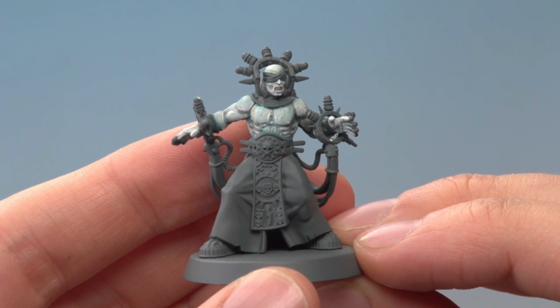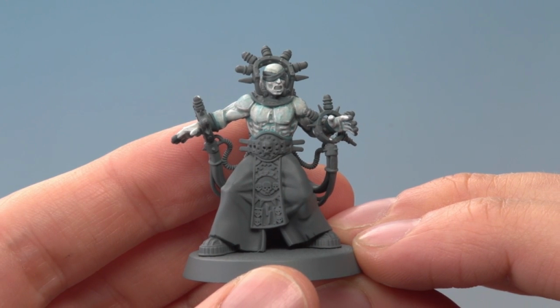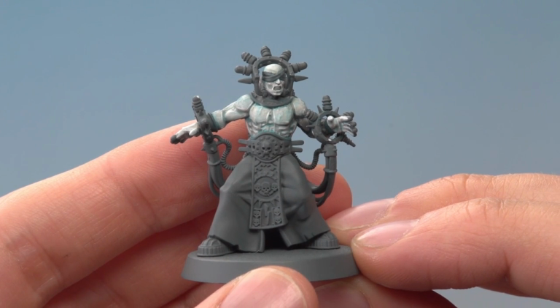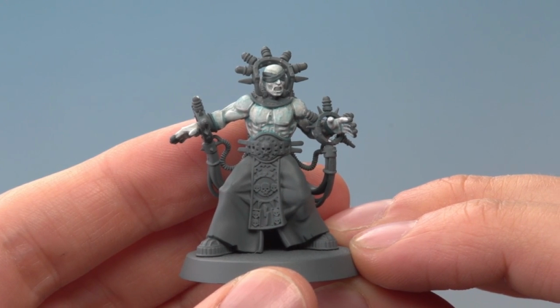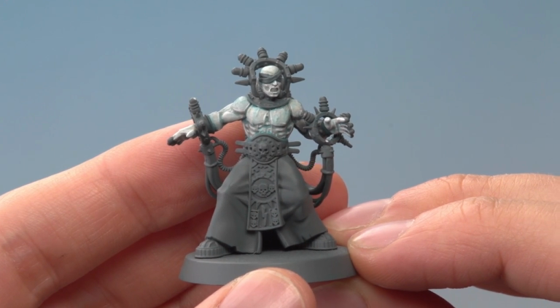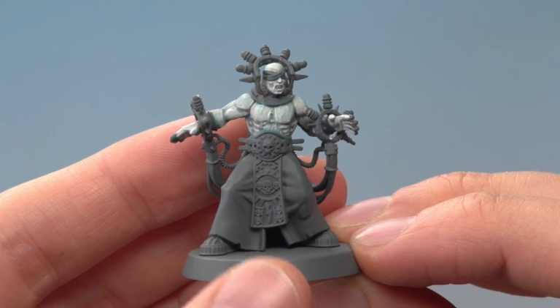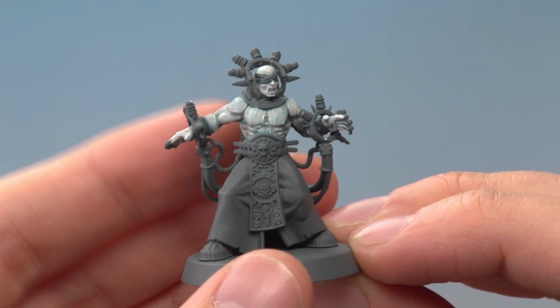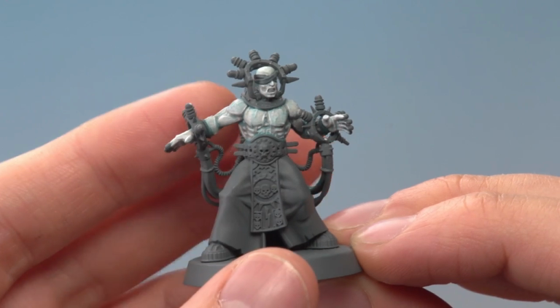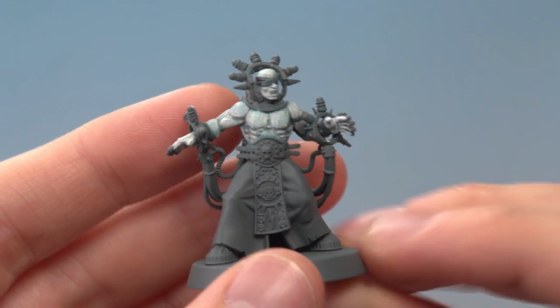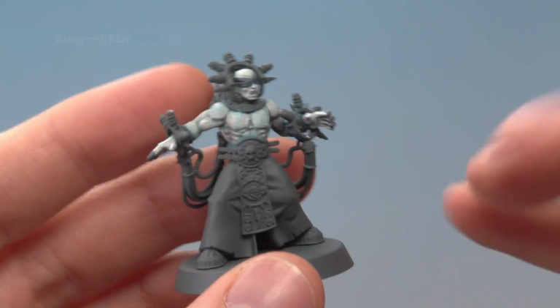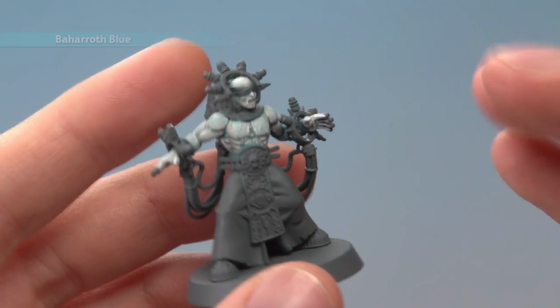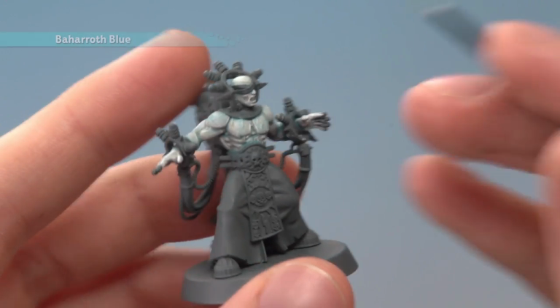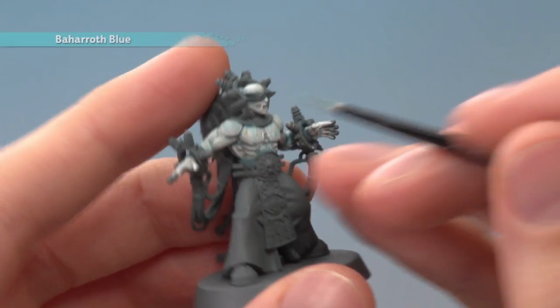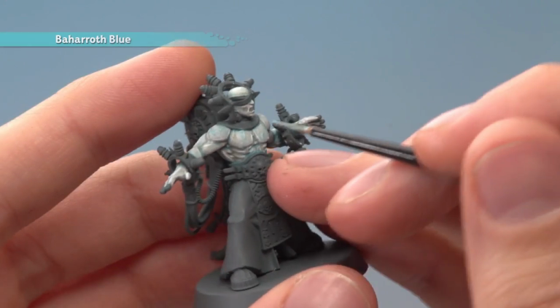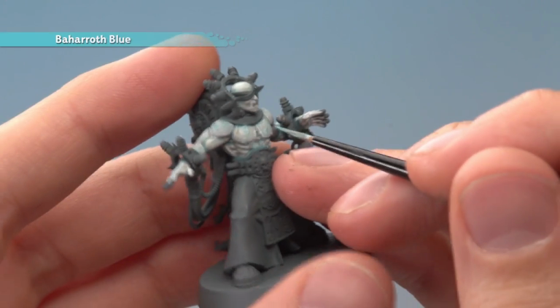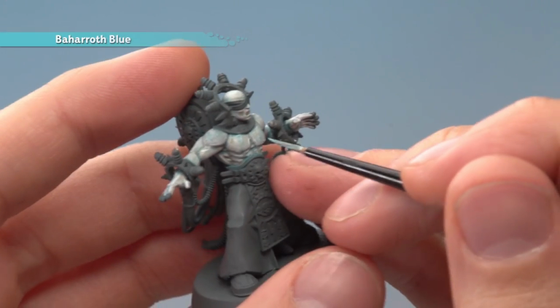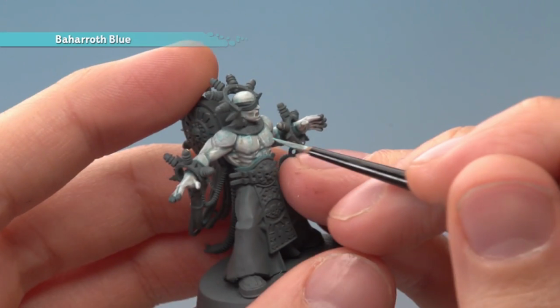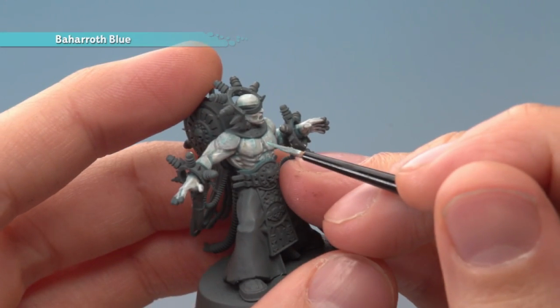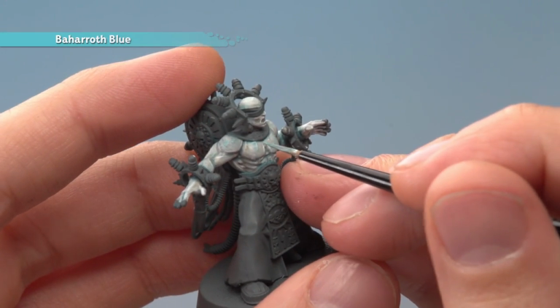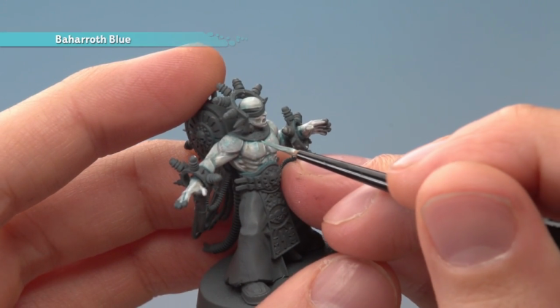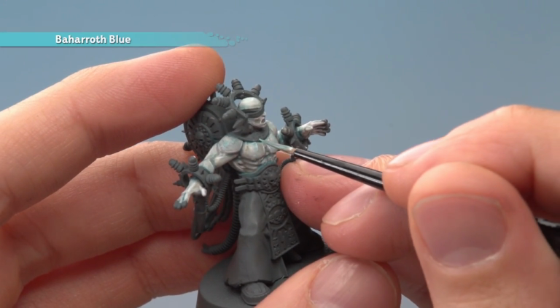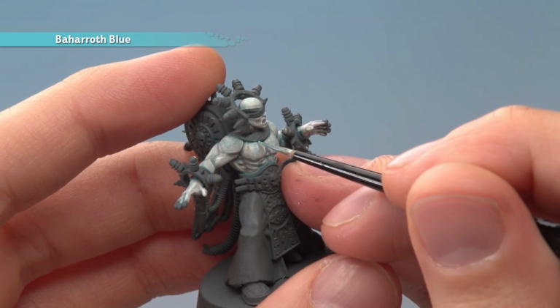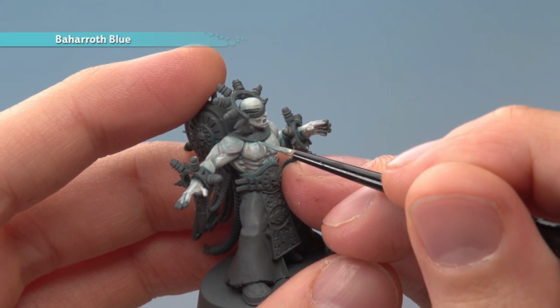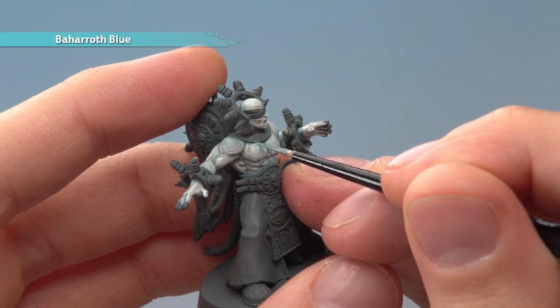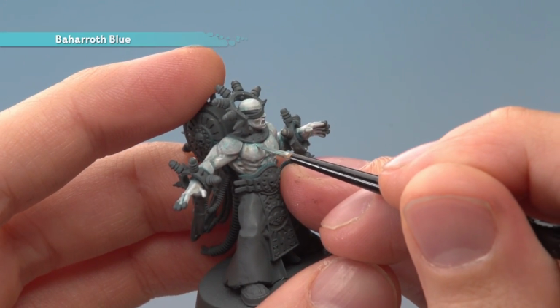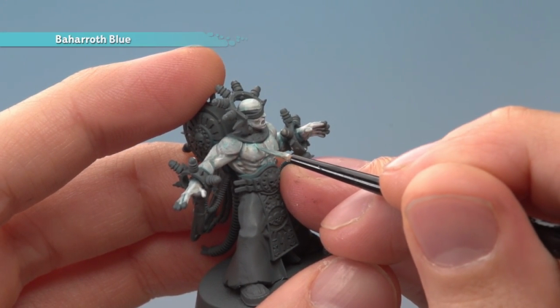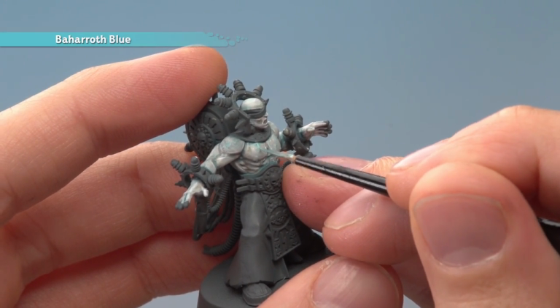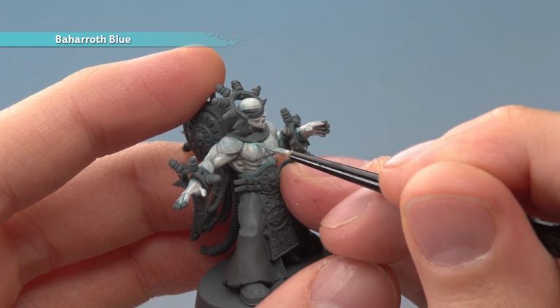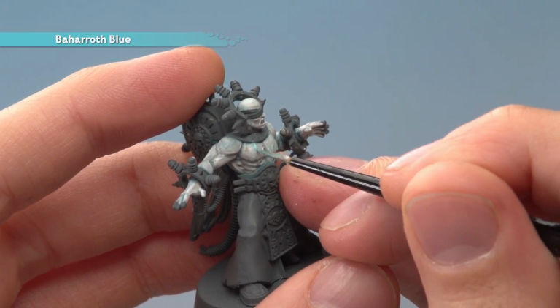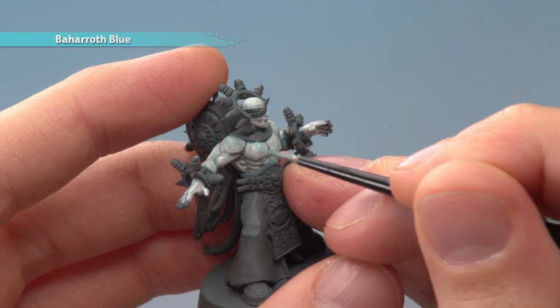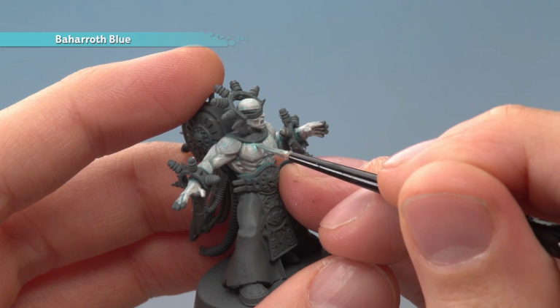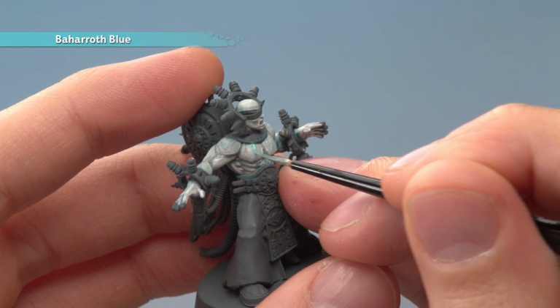Now that we've finished the skin, we're ready to paint in the Electus, starting with Baharoth Blue. What you want to do here is just pick them out as neatly as you can with this colour.